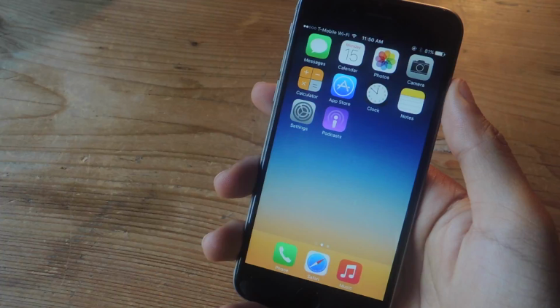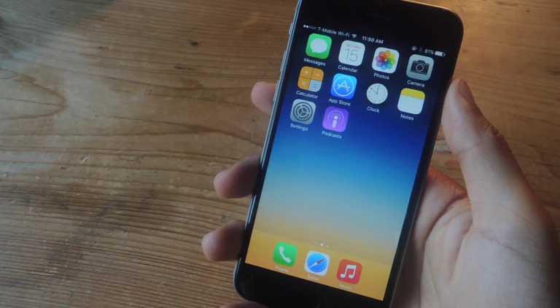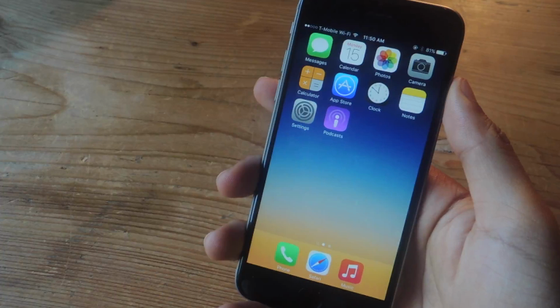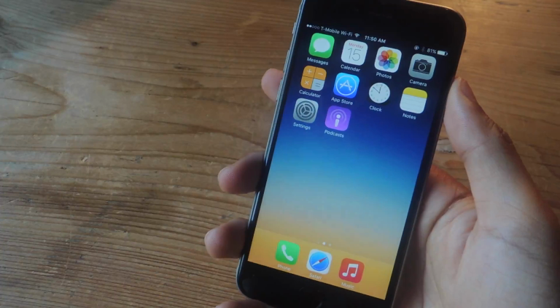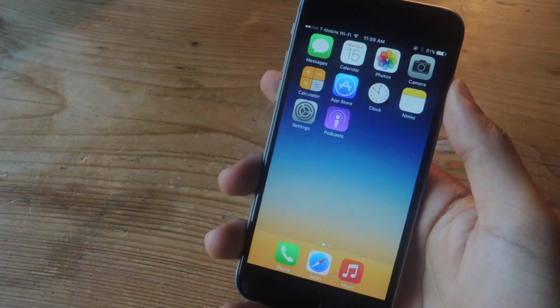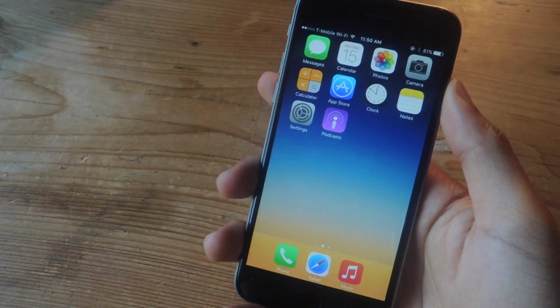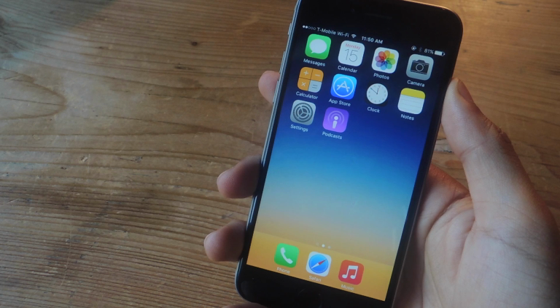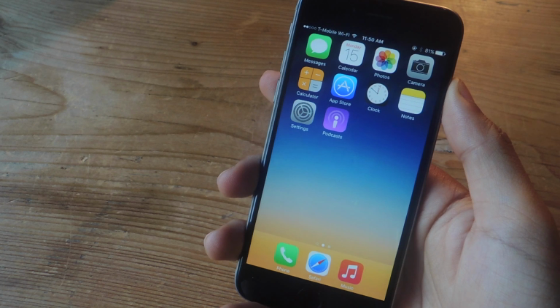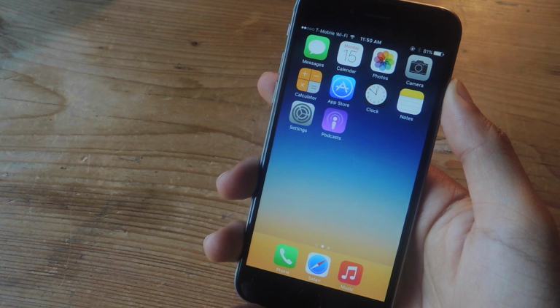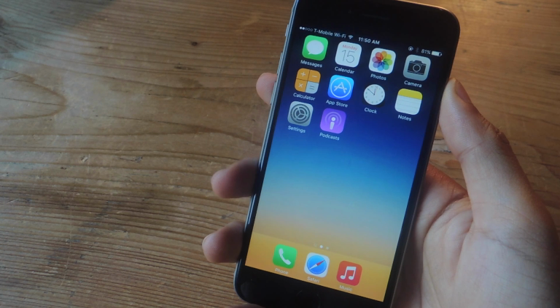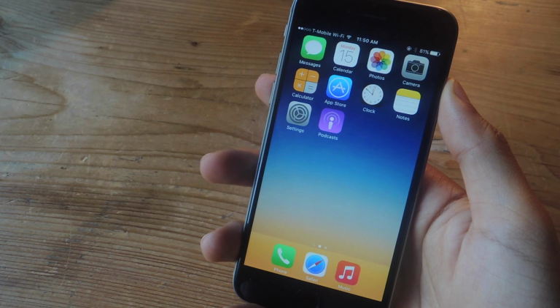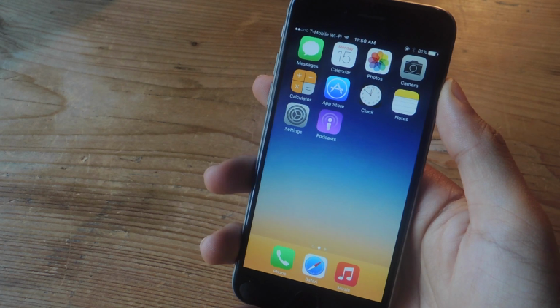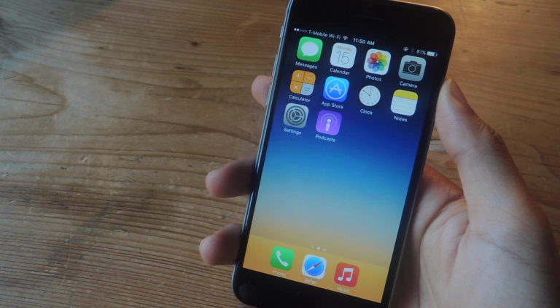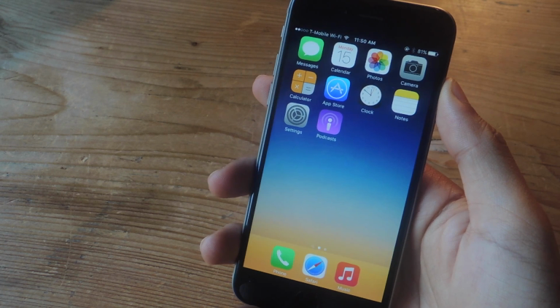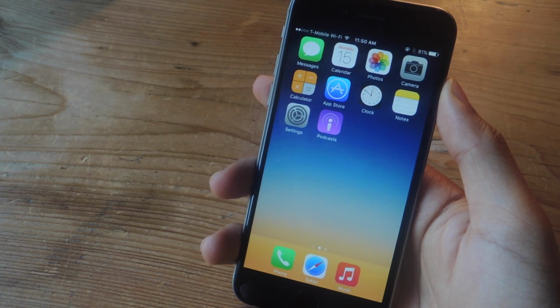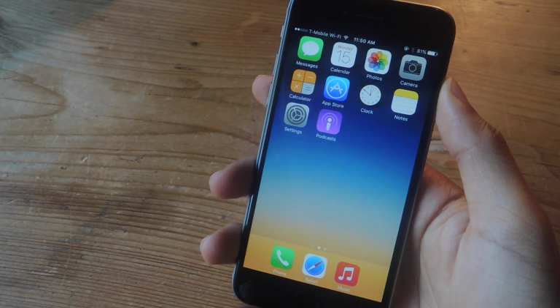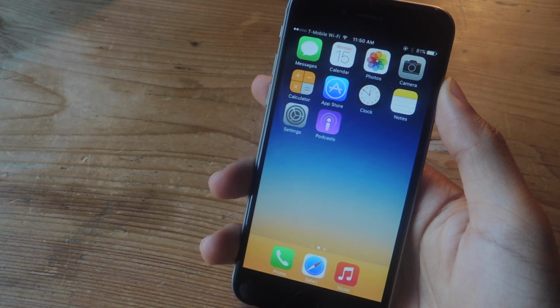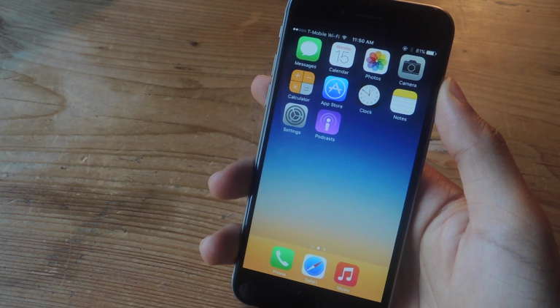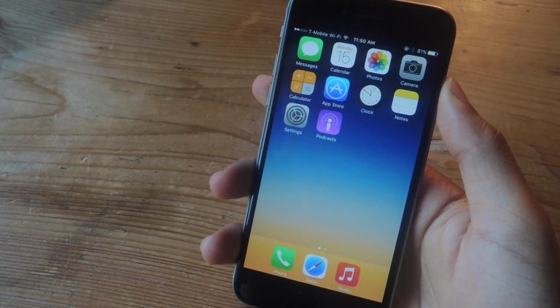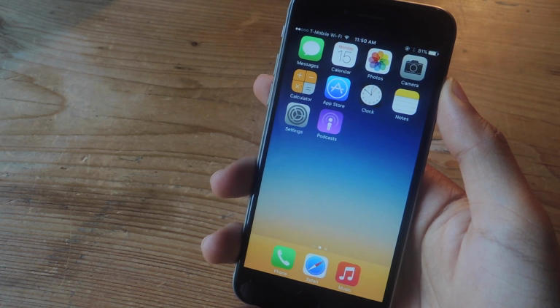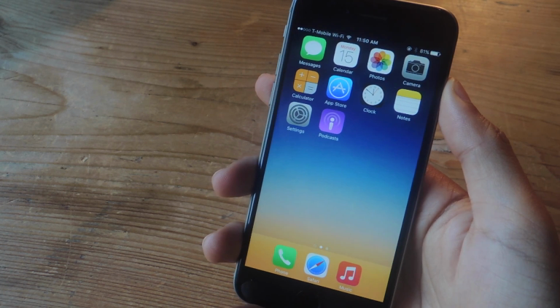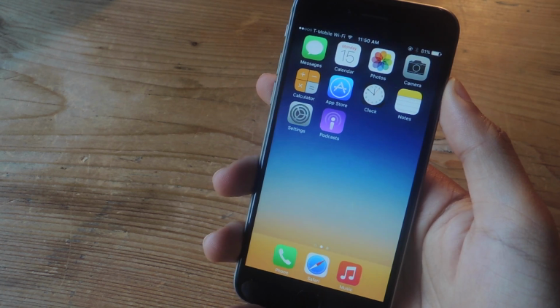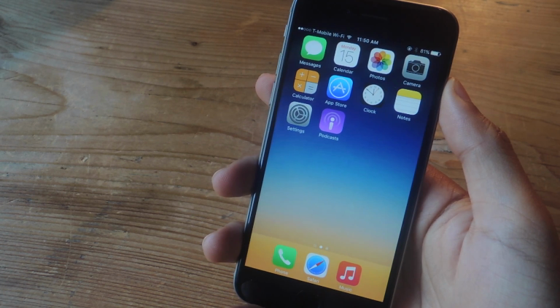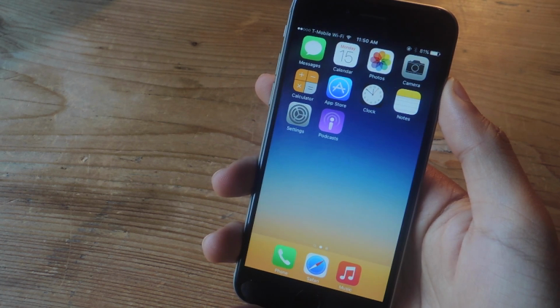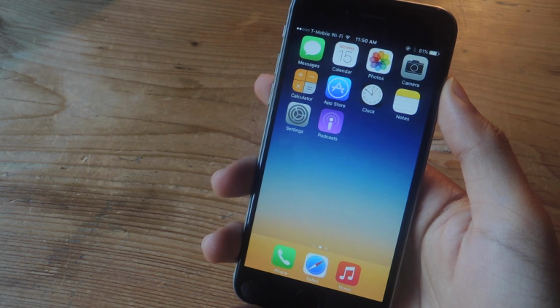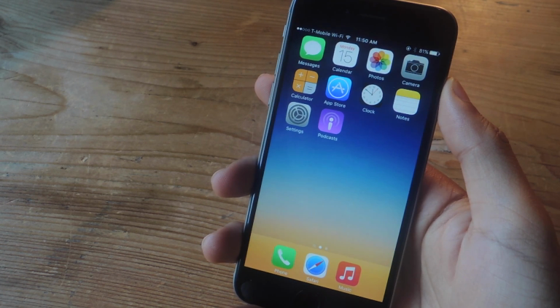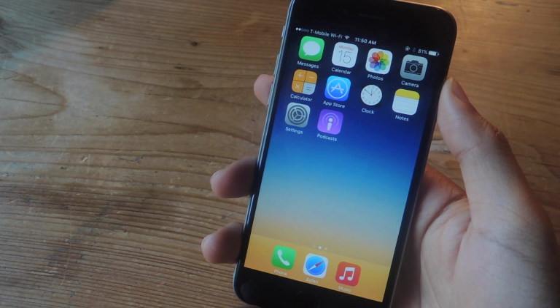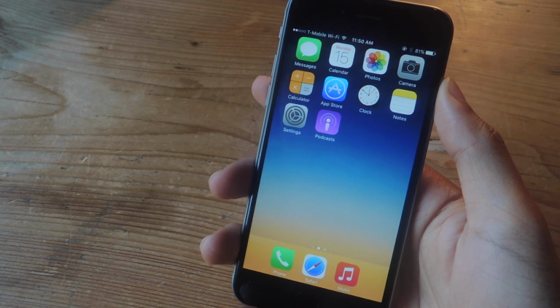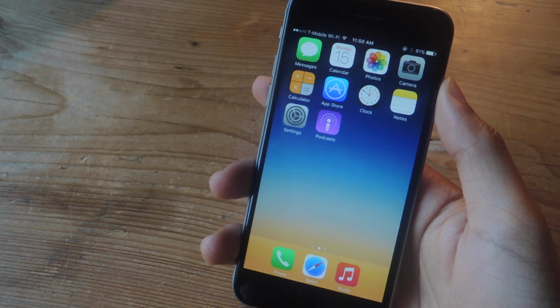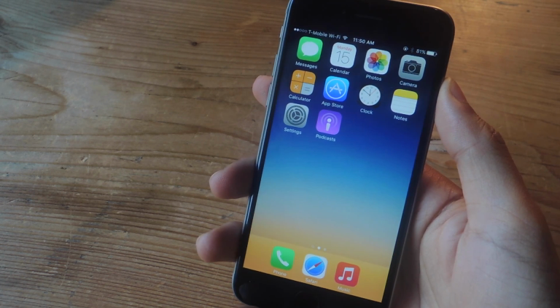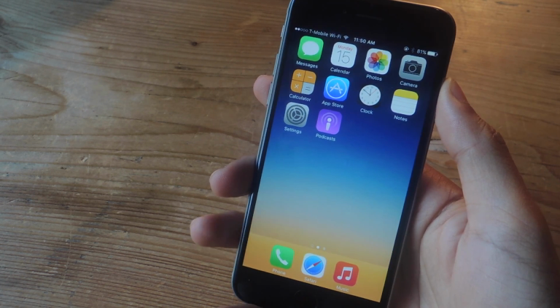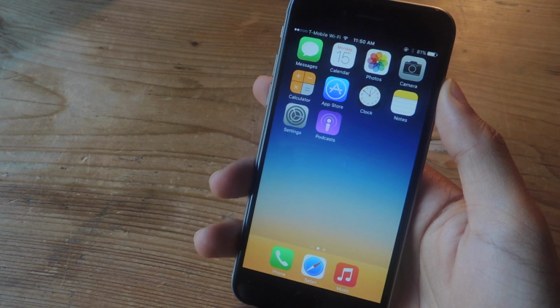Hey, what's up guys, it's Nelson here with Gadjax, and today I'm going to be showing you some of the new features that Siri has on iOS 9.